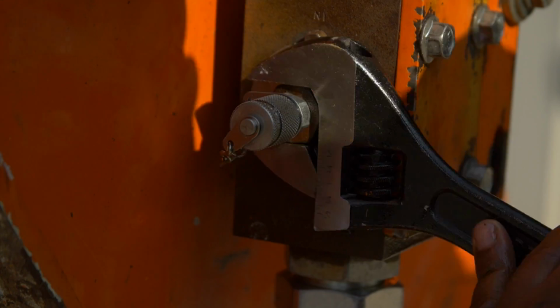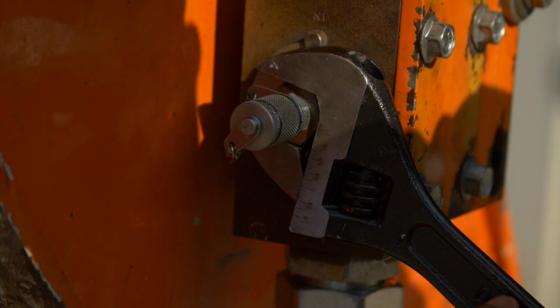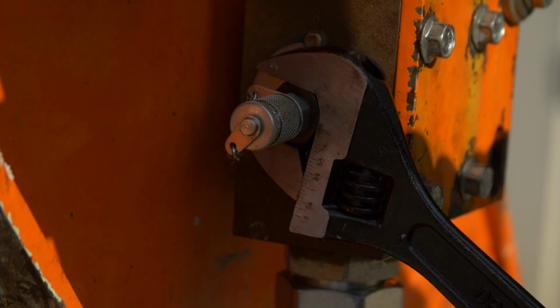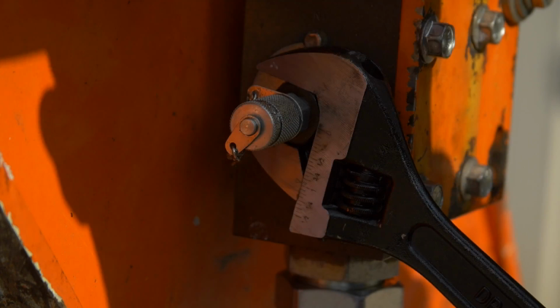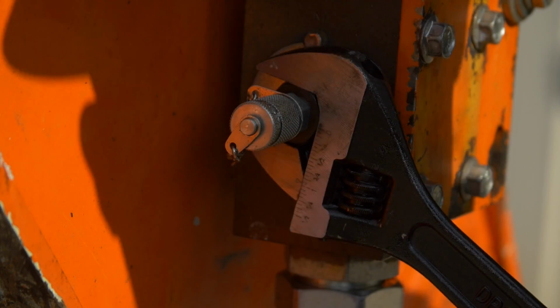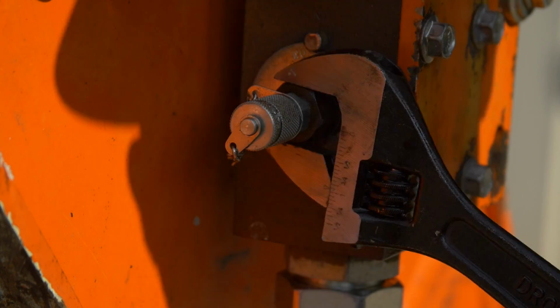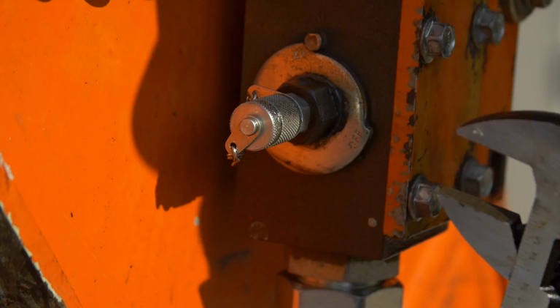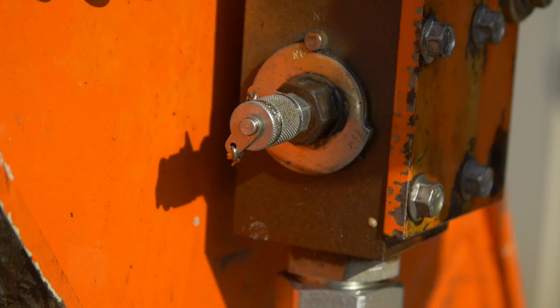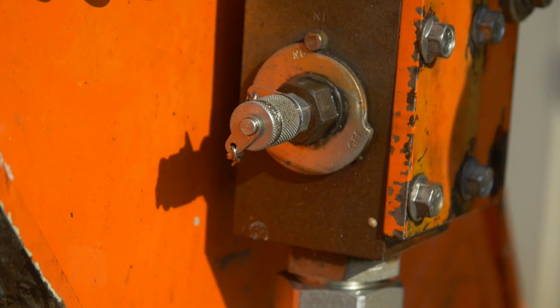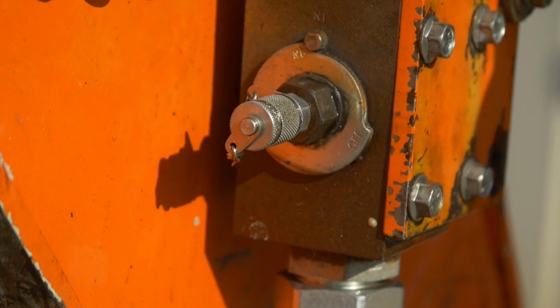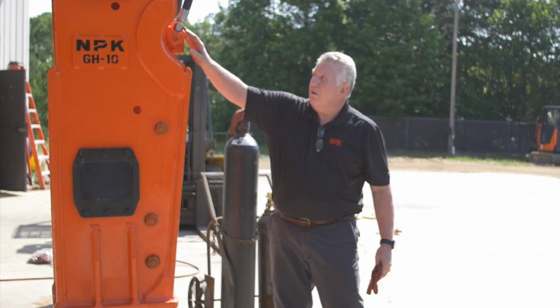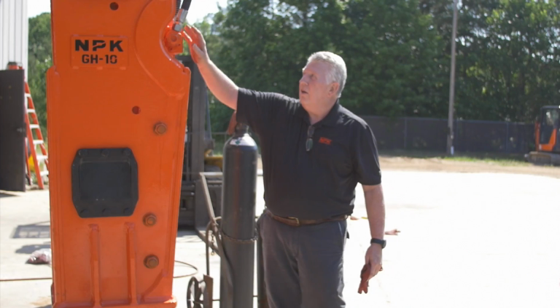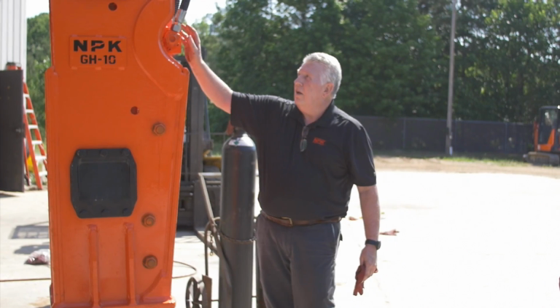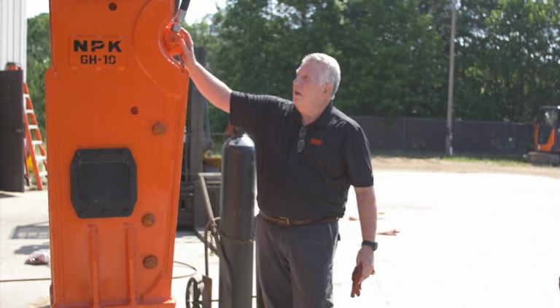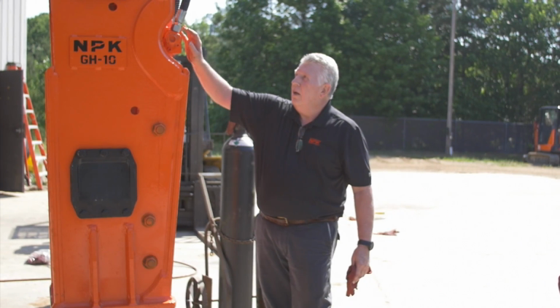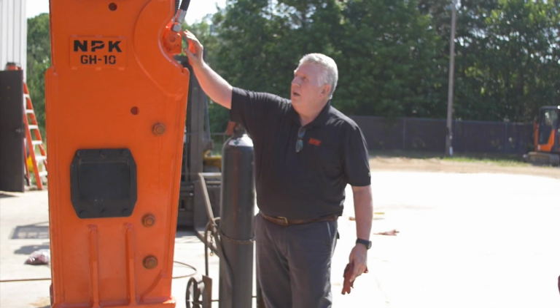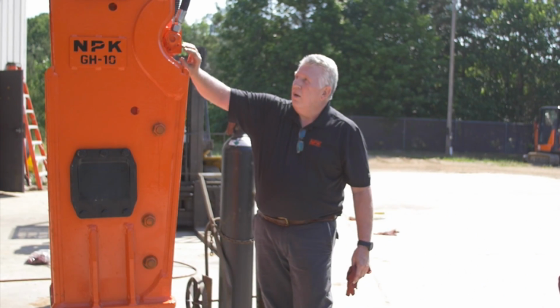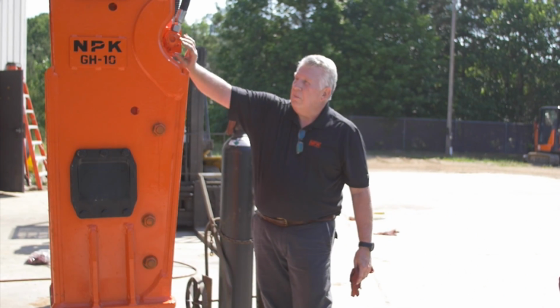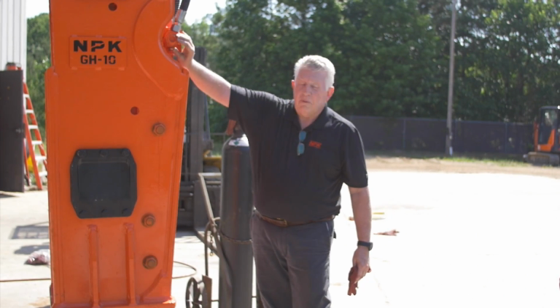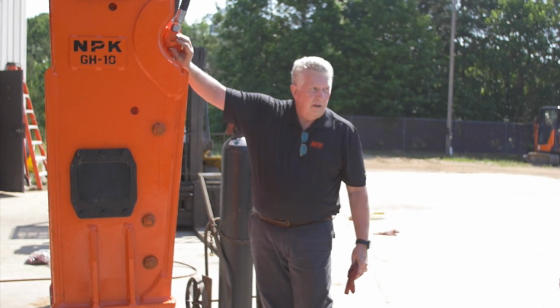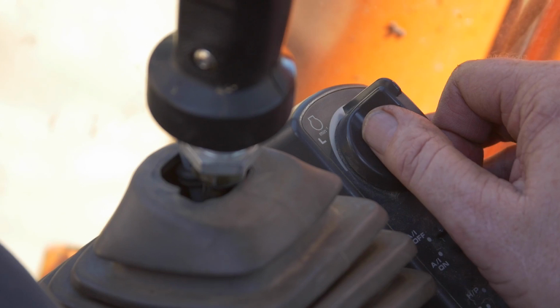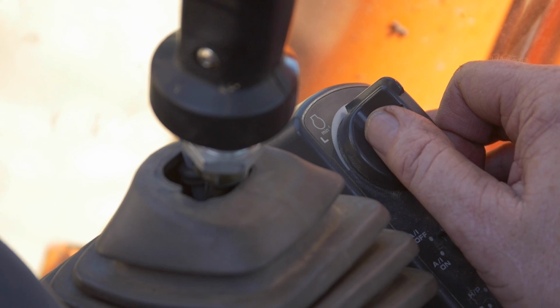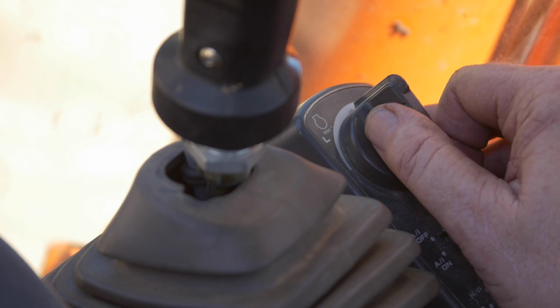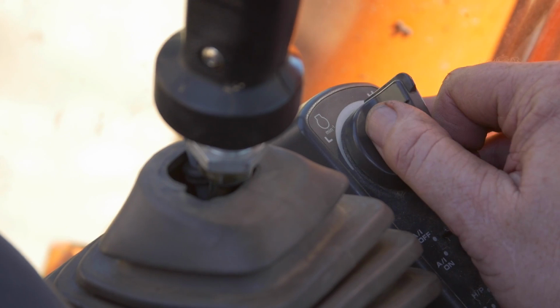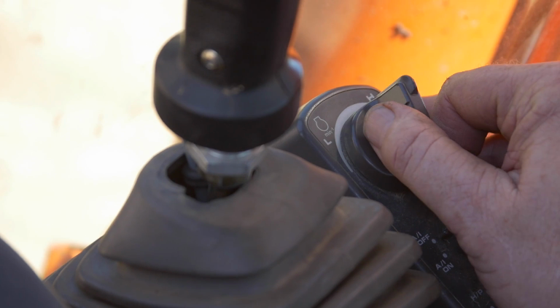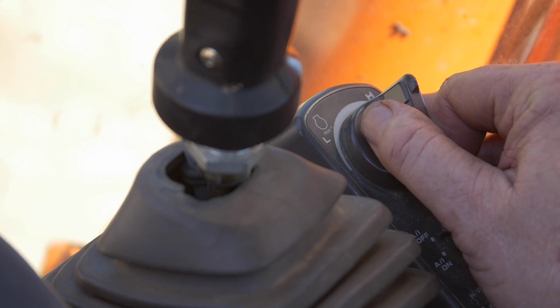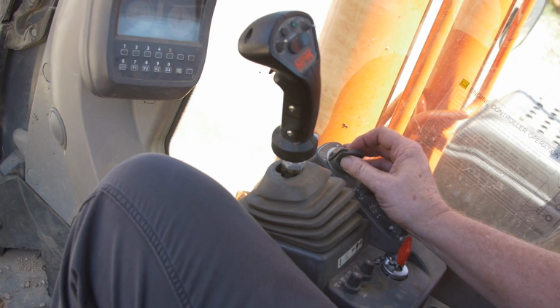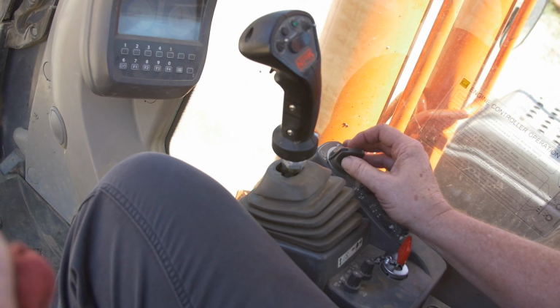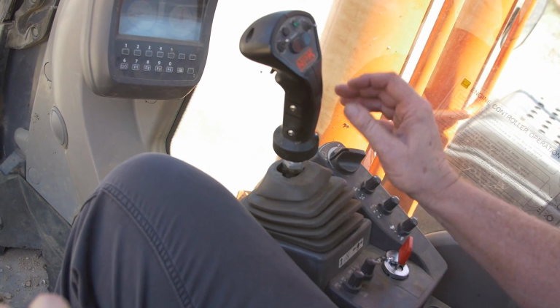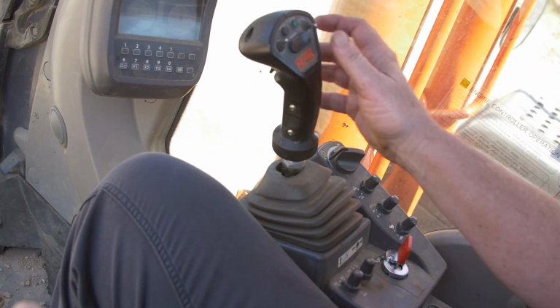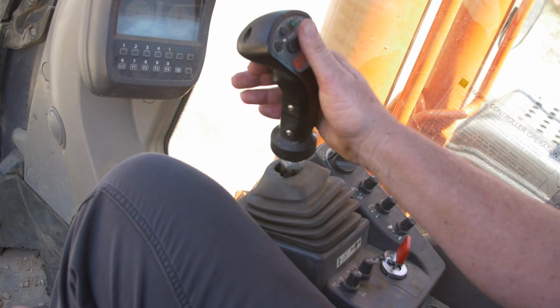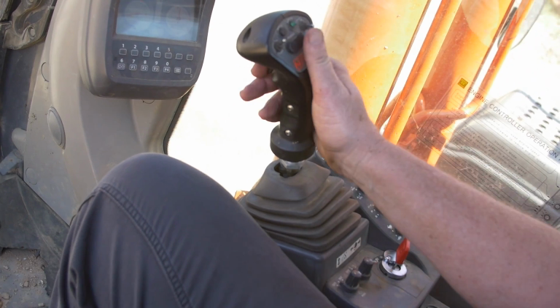Open the shutoff valves, conduct your daily inspections, and proceed to start the hammer.